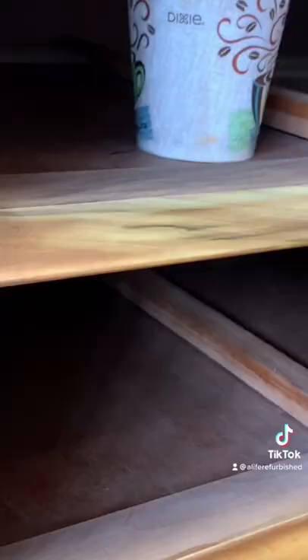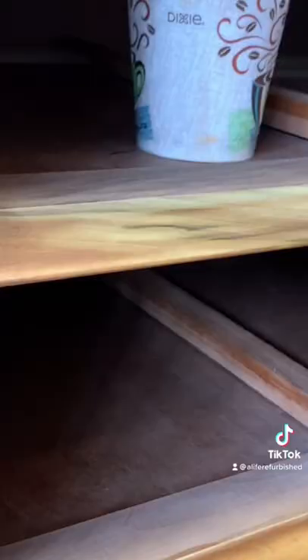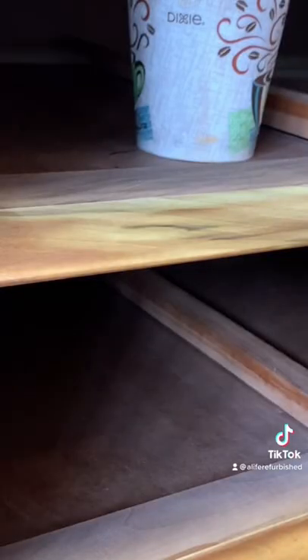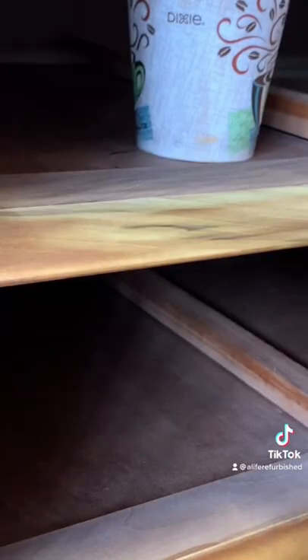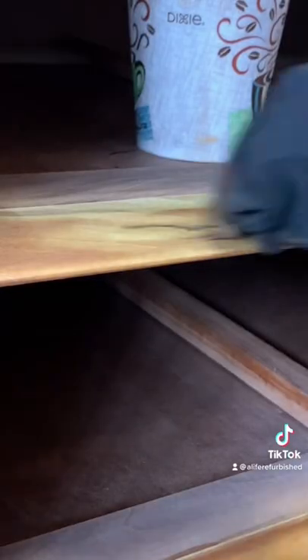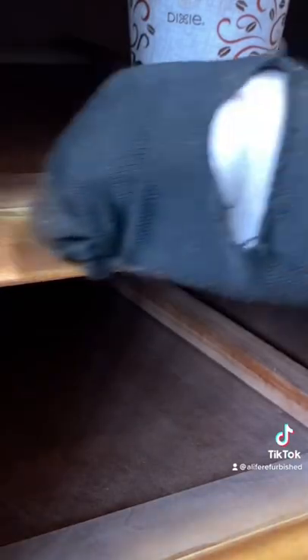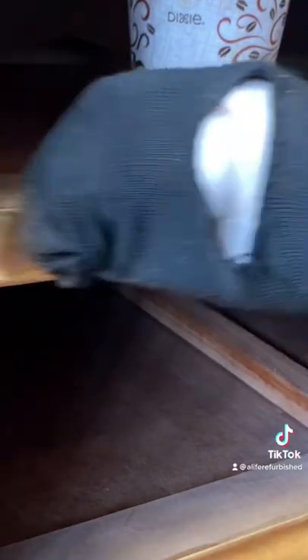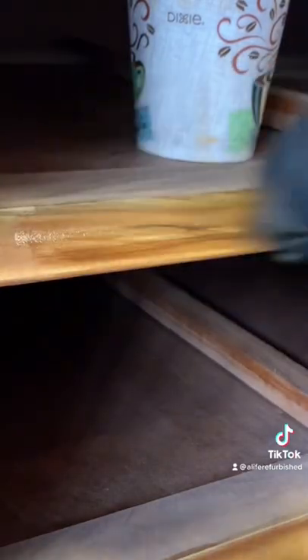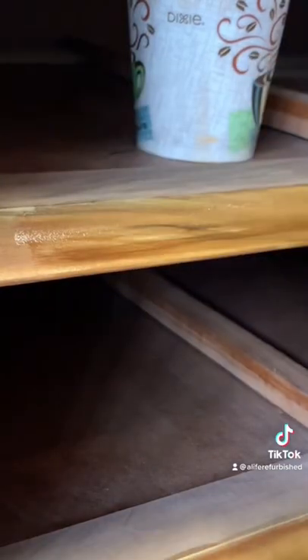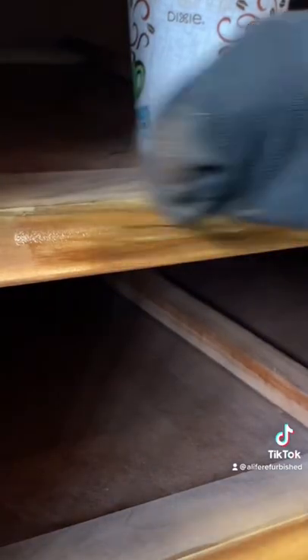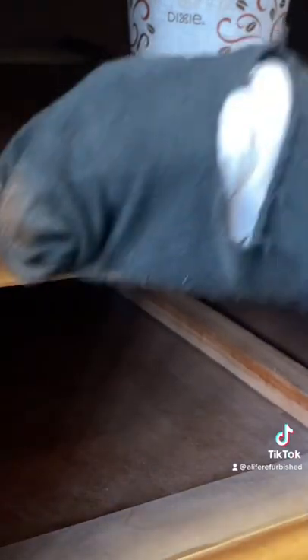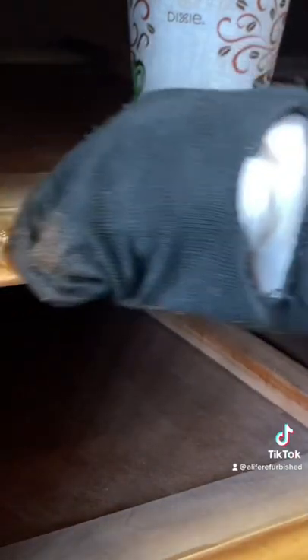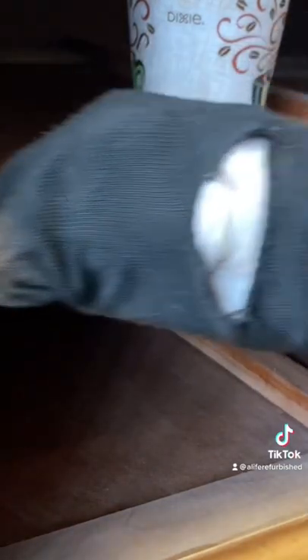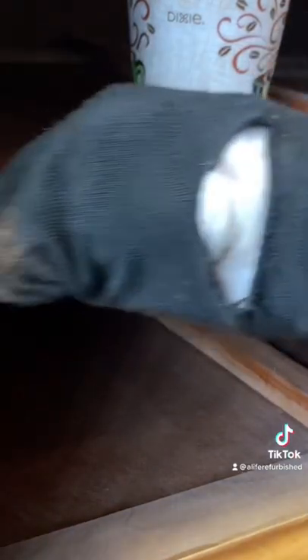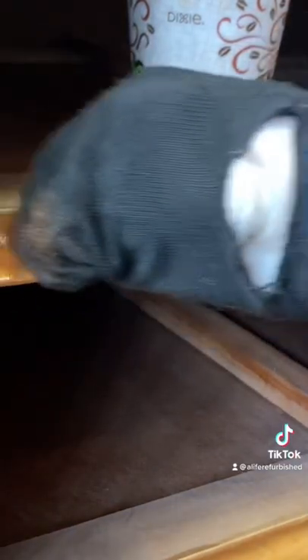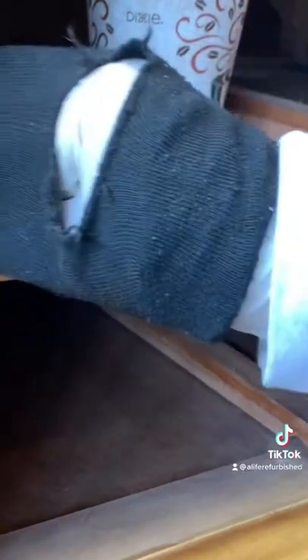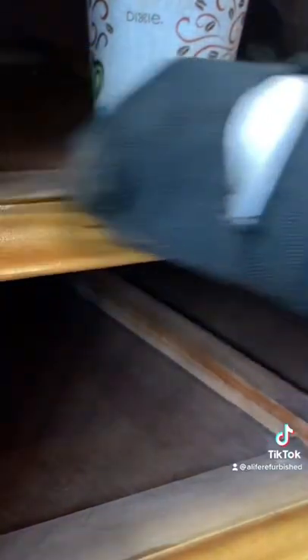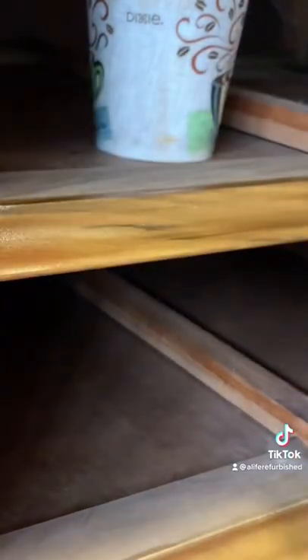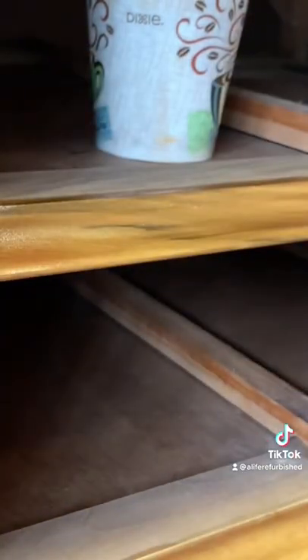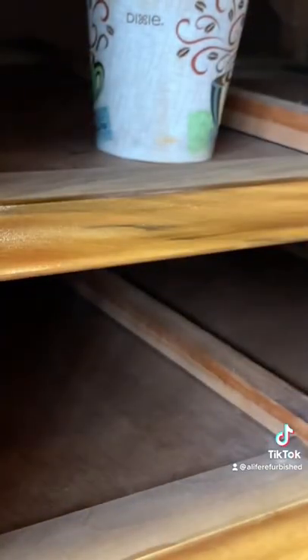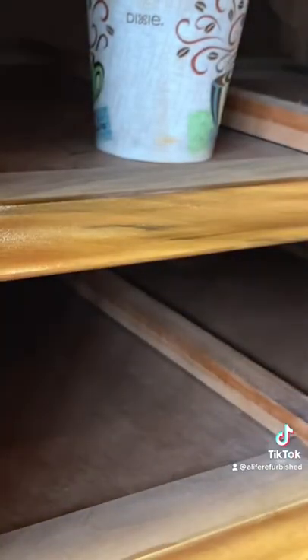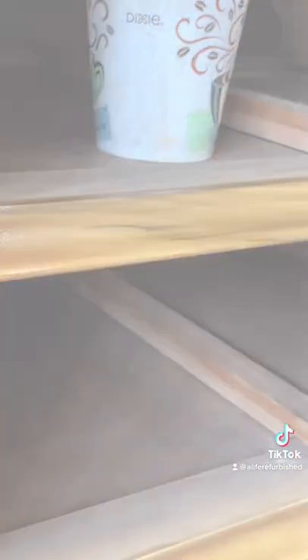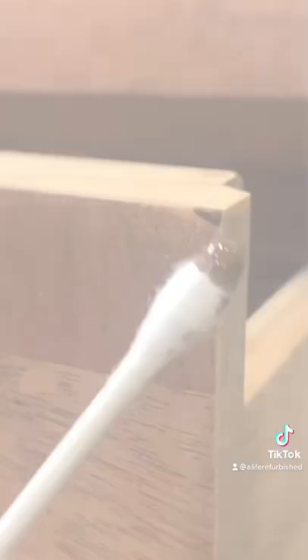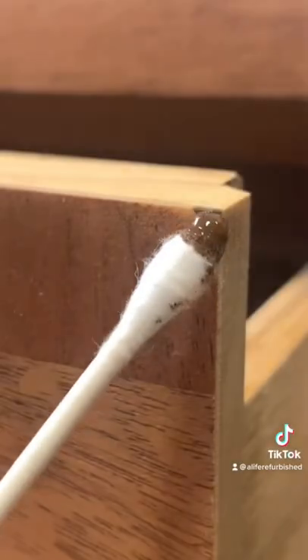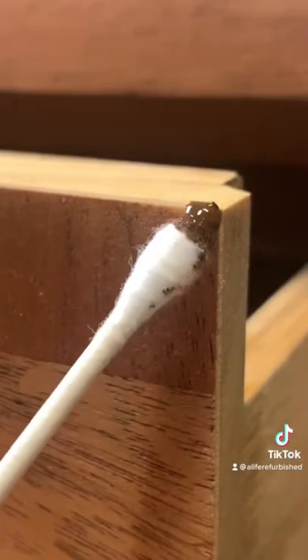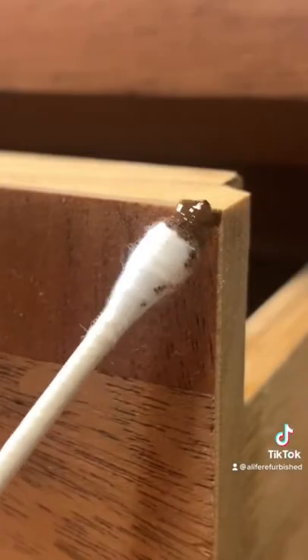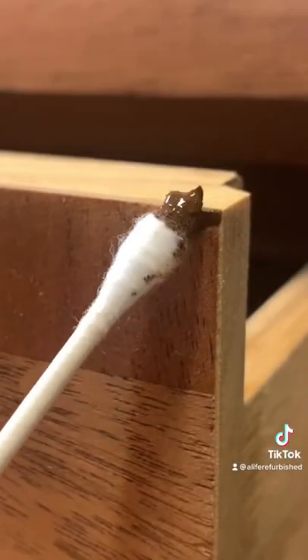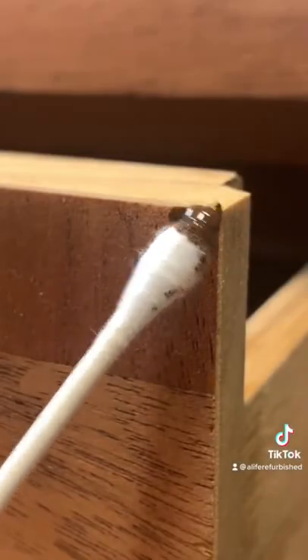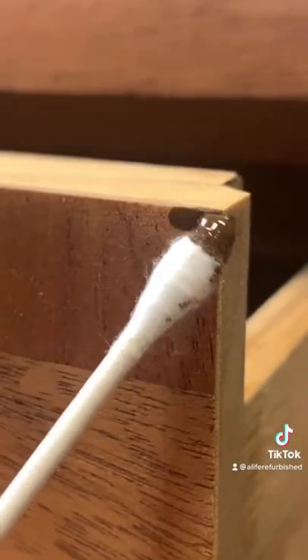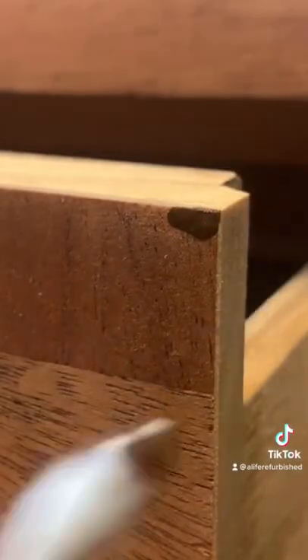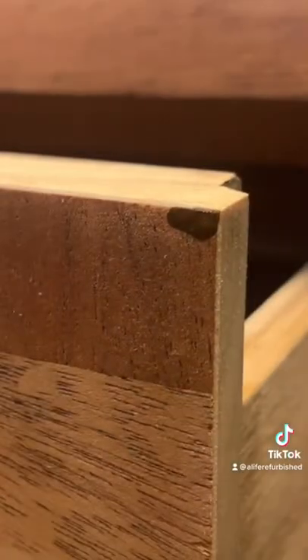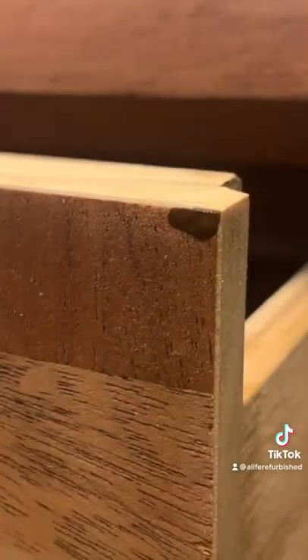For areas where the wood color is off, mix oil stain with your oil top coat and apply a couple of coats.